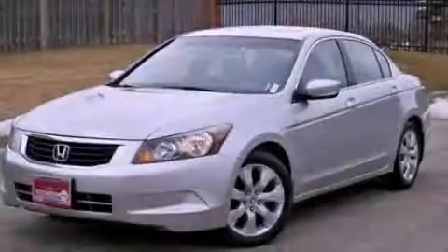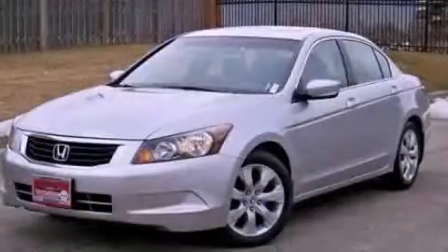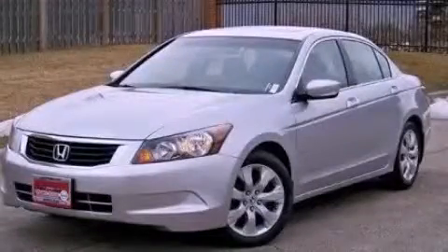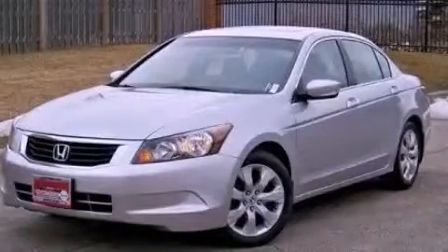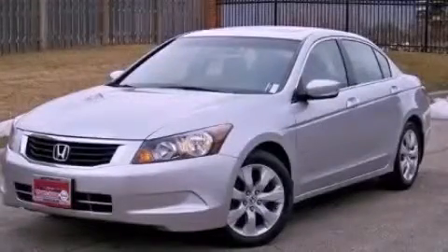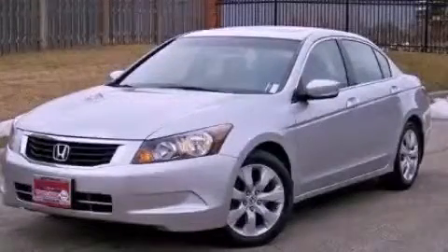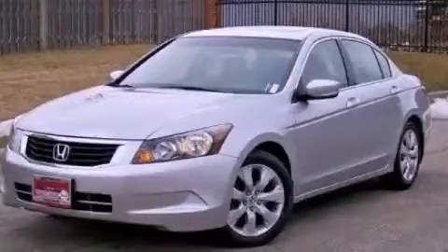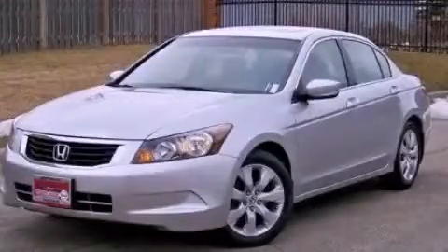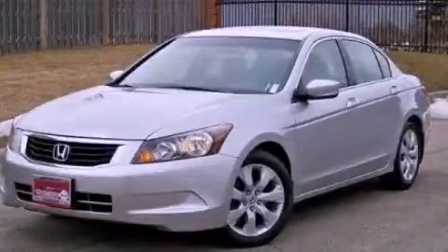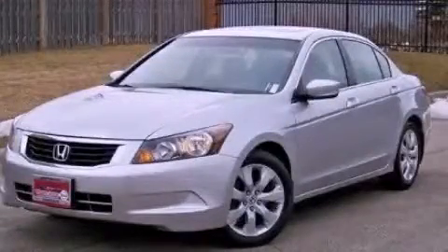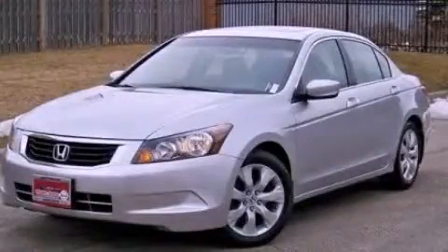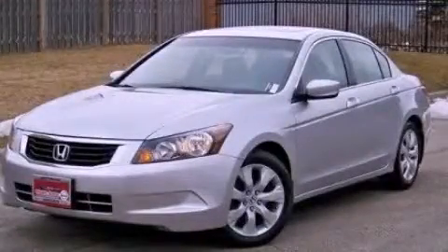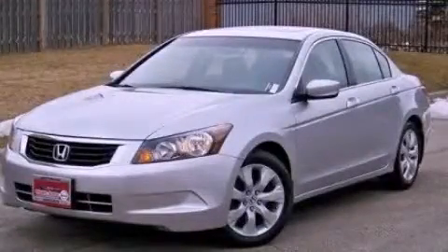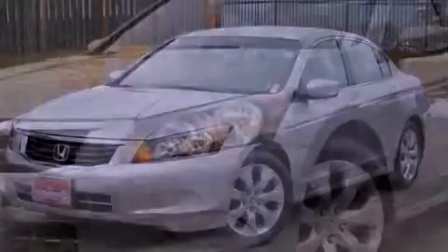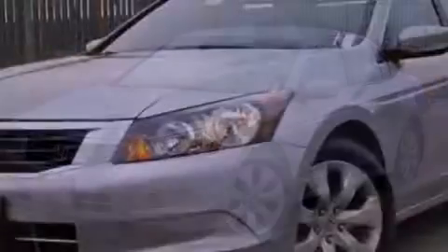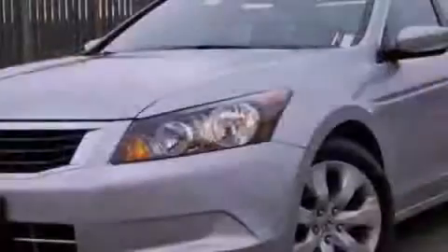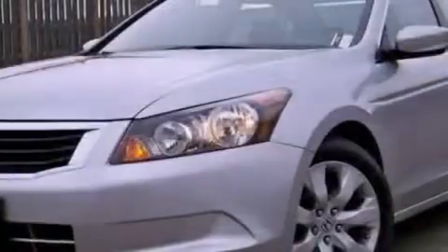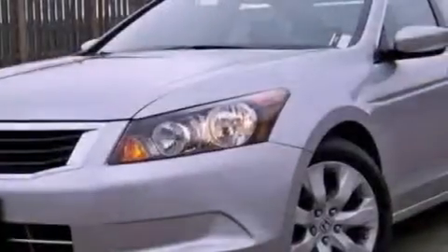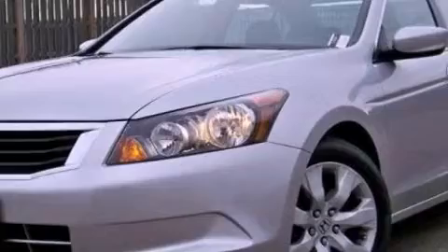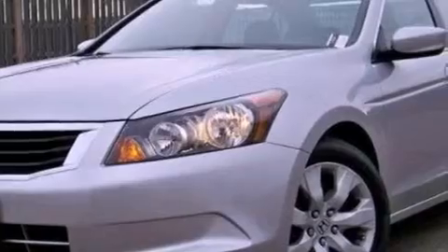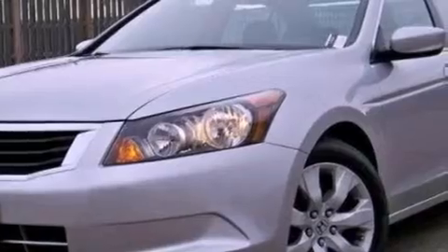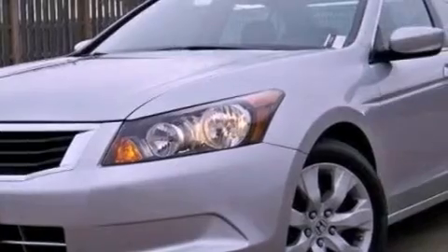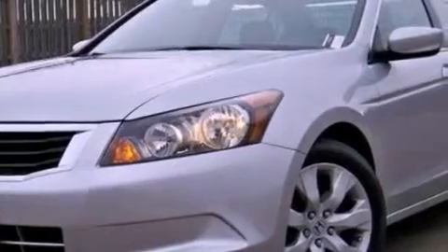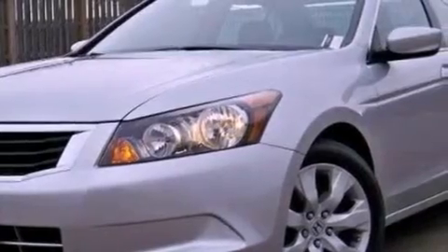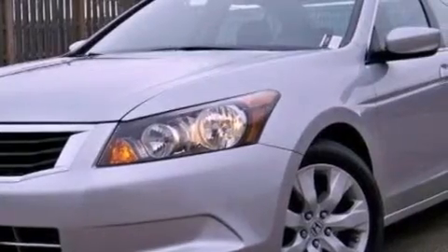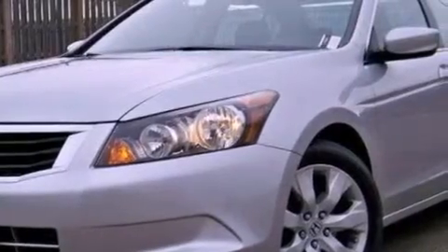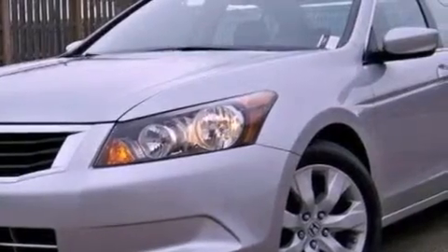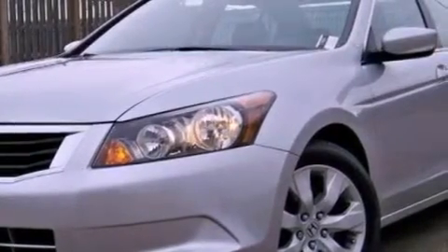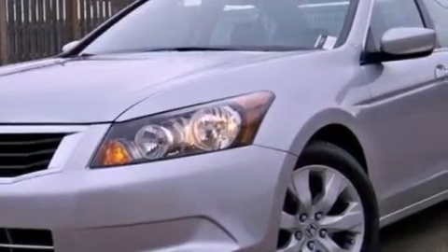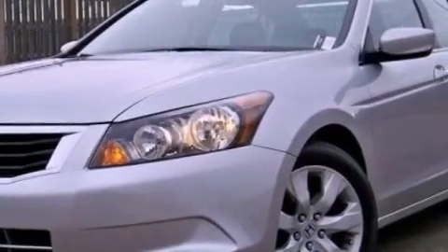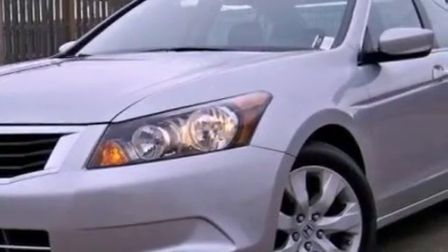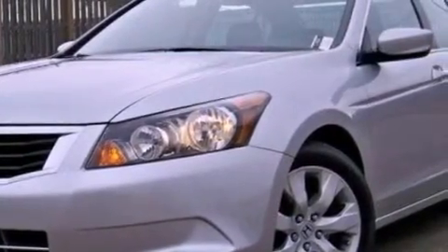This is a 2009 Honda Accord. It features a 2.4-liter four-cylinder engine and an automatic transmission.